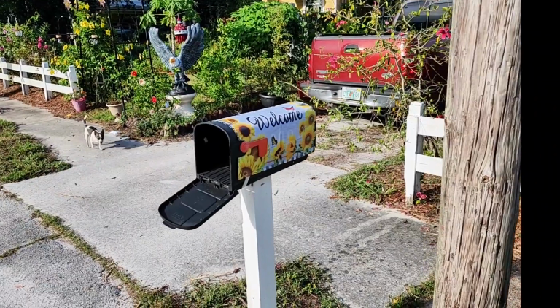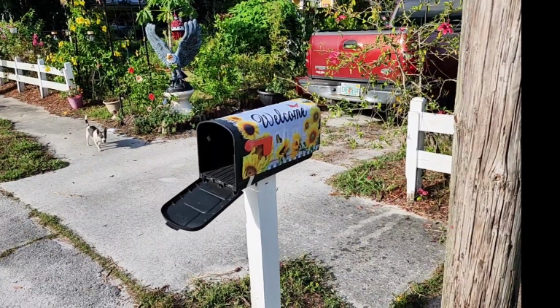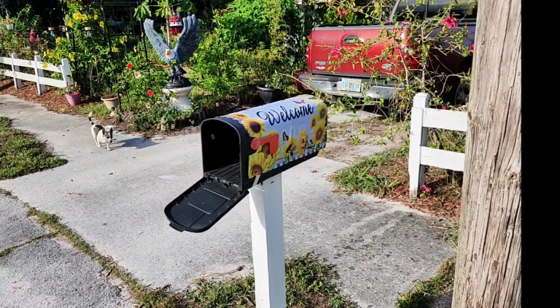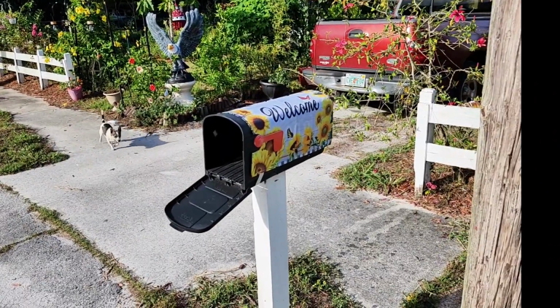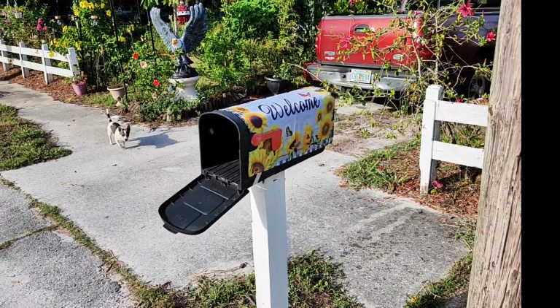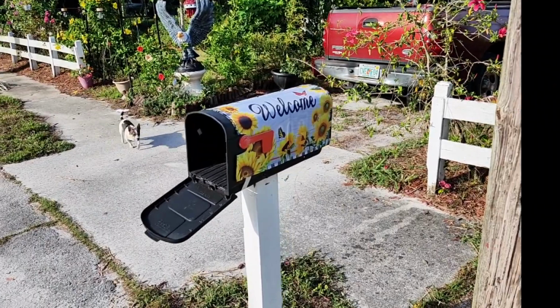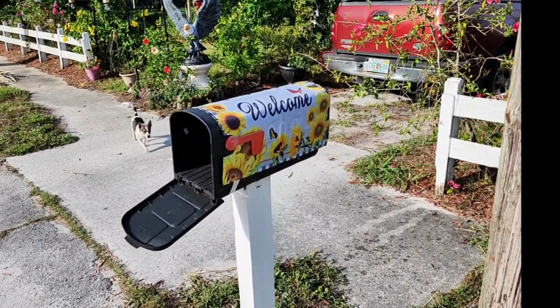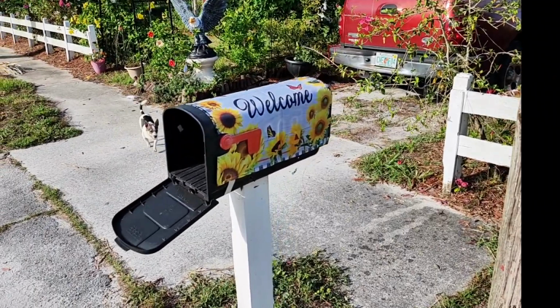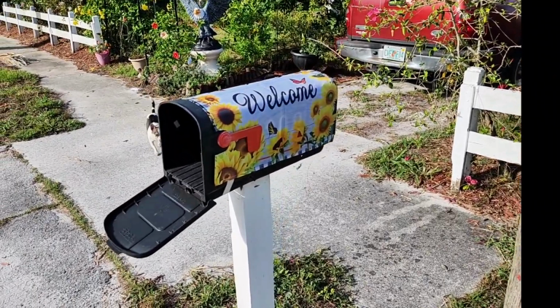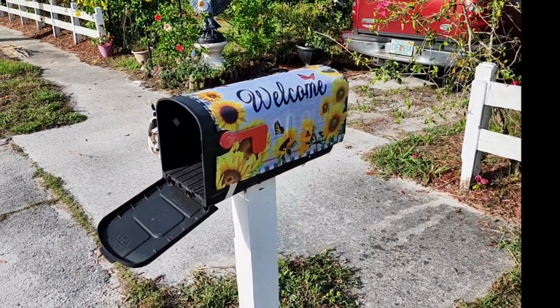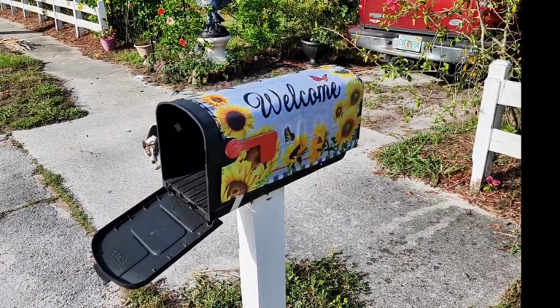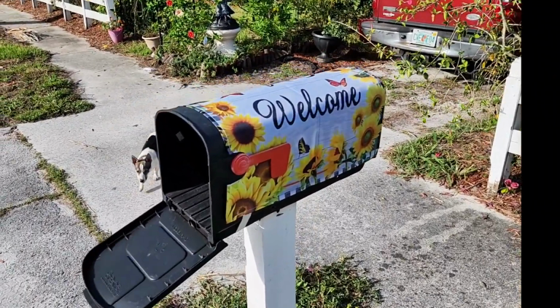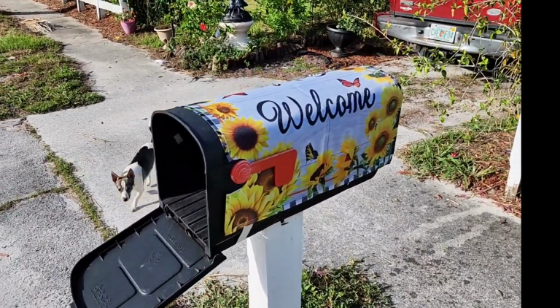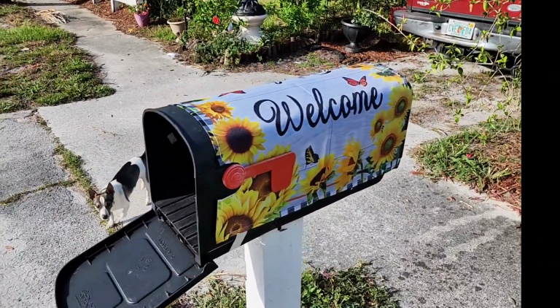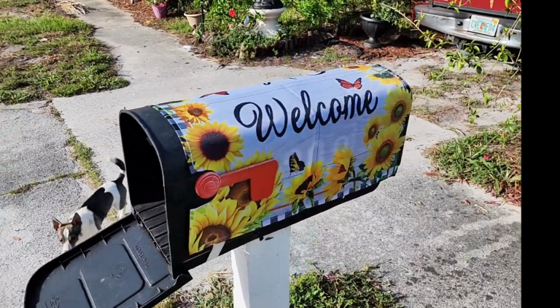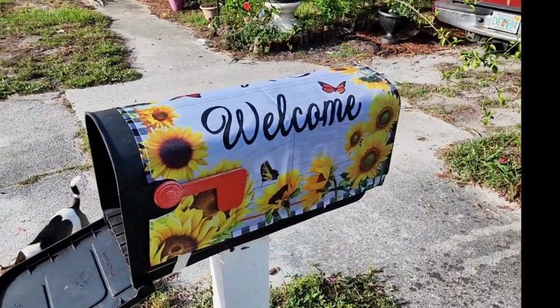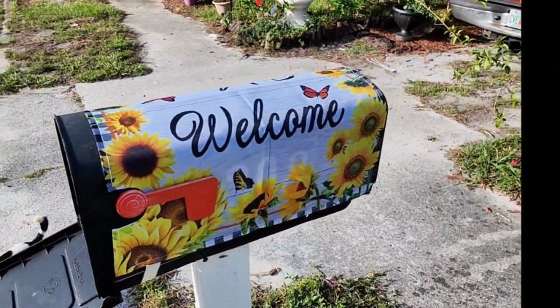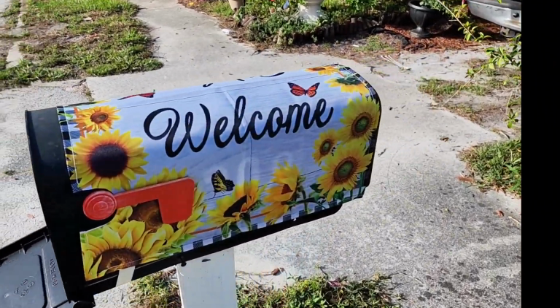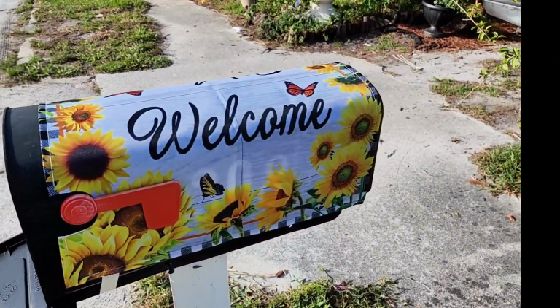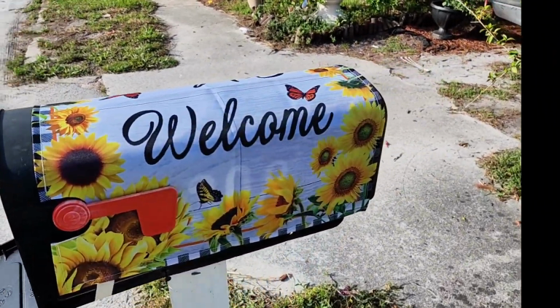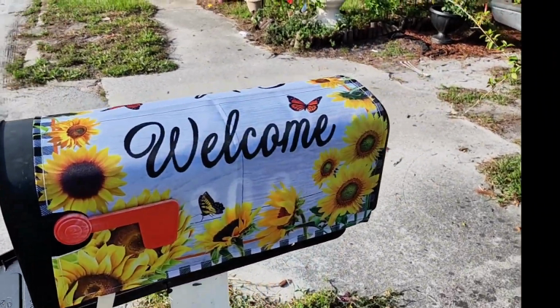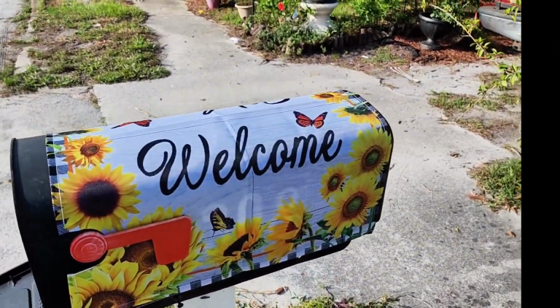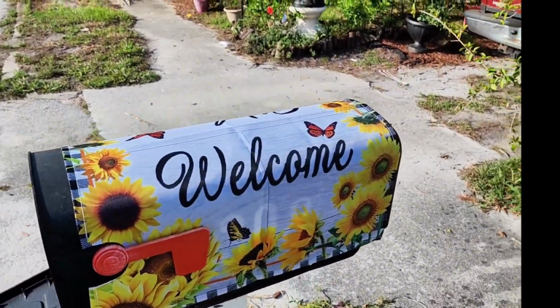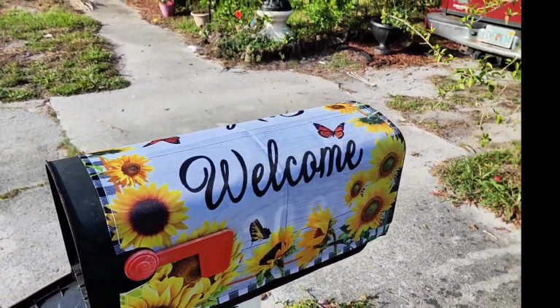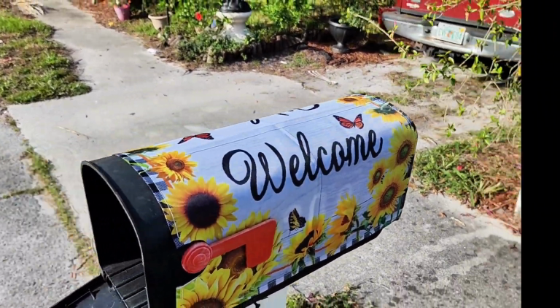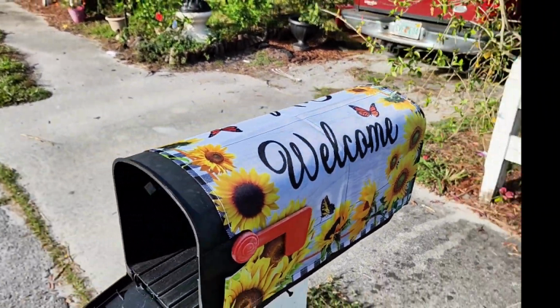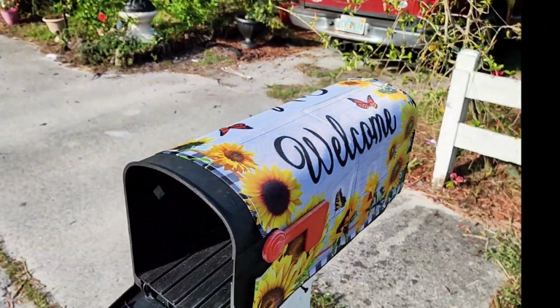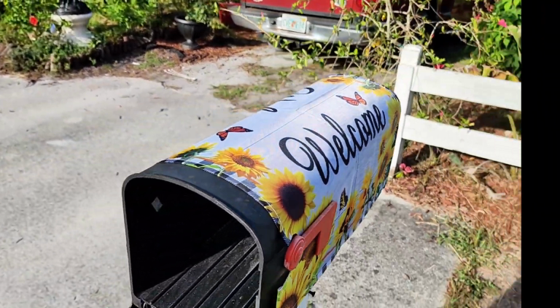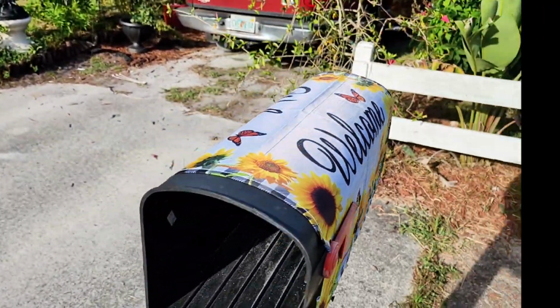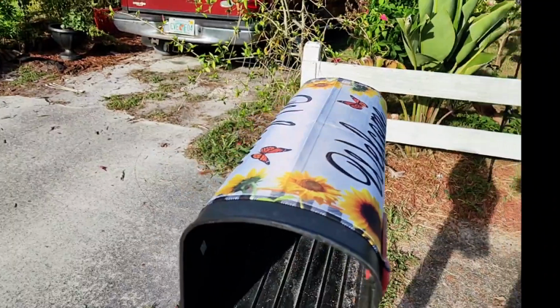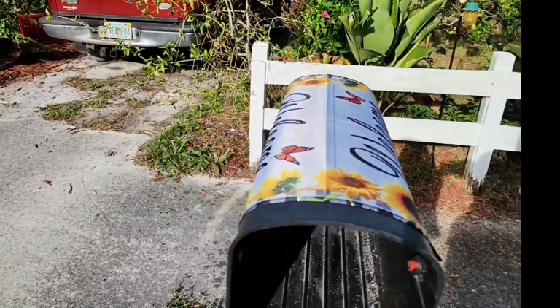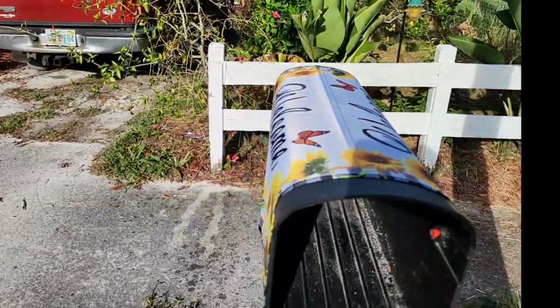I got this right here from Temu — I thought it was so cute. It's a mailbox wrap.